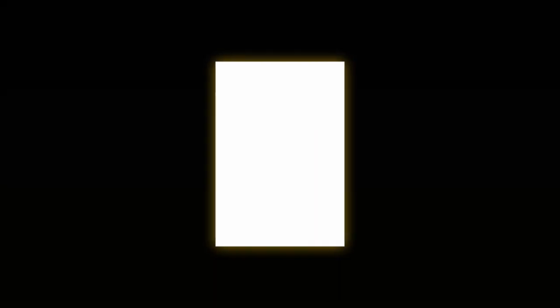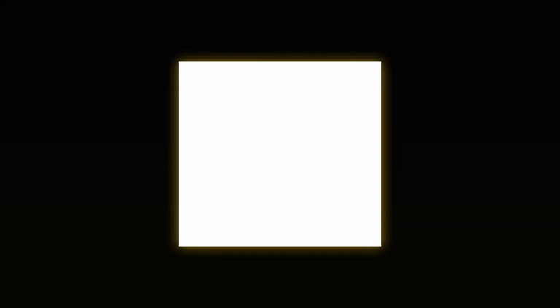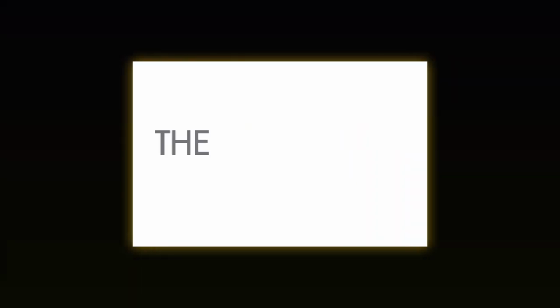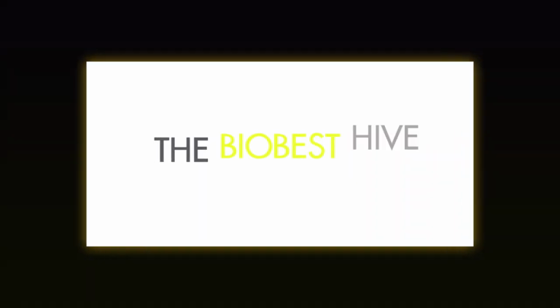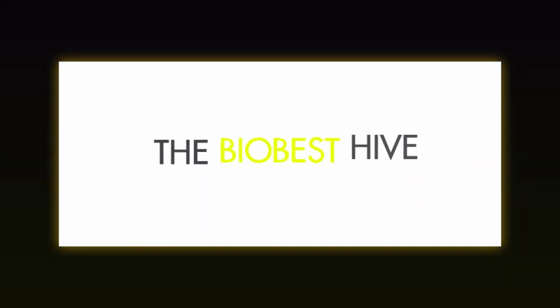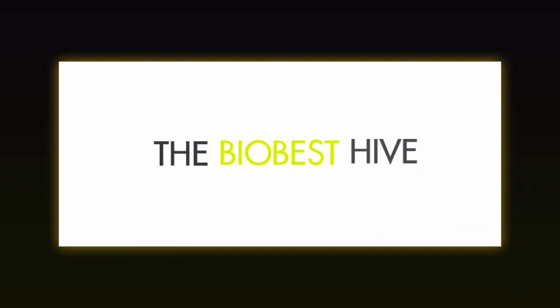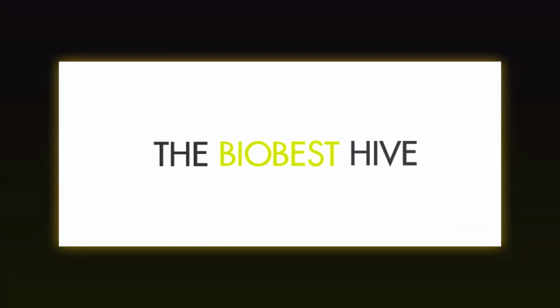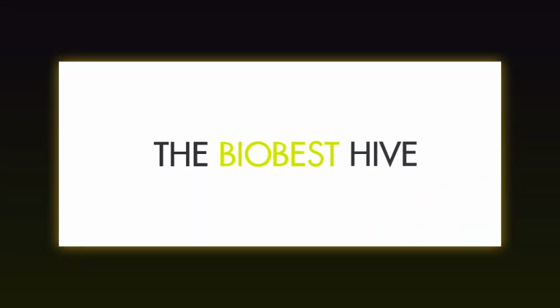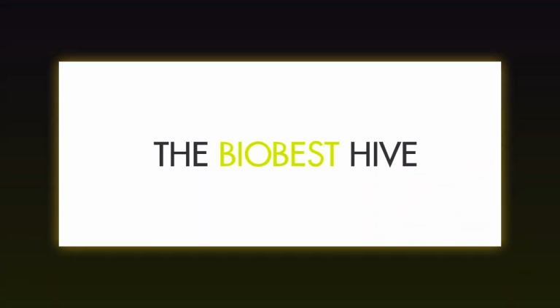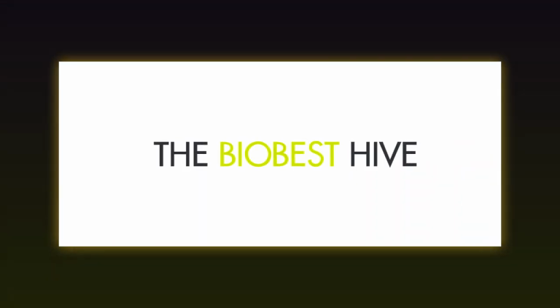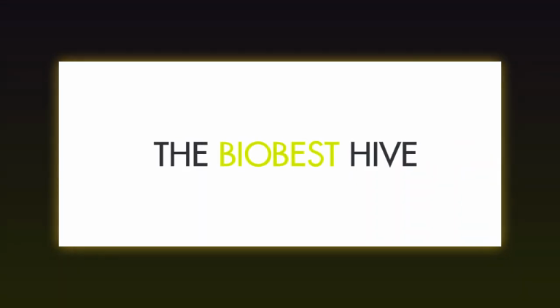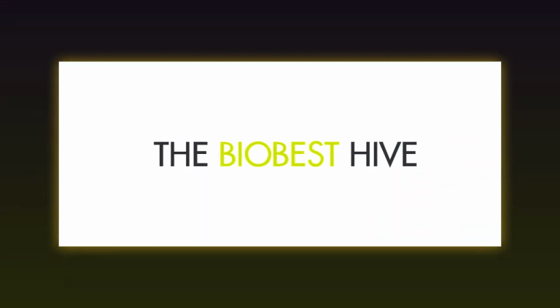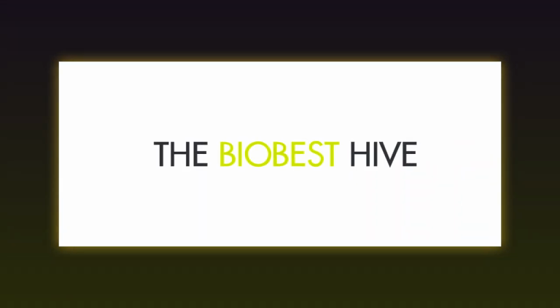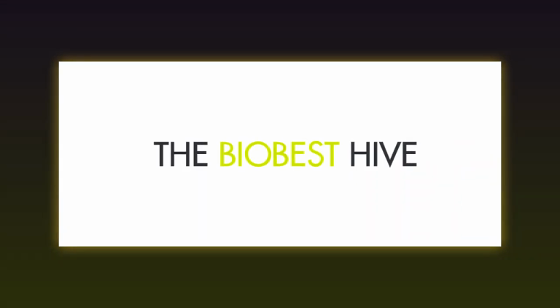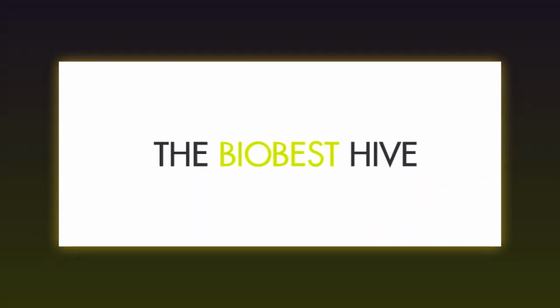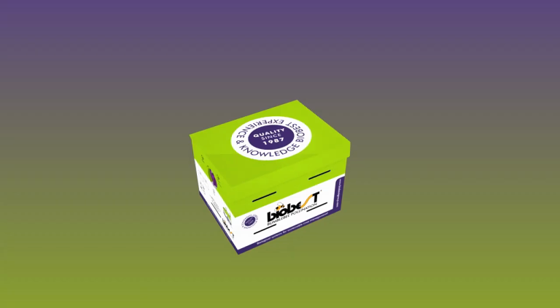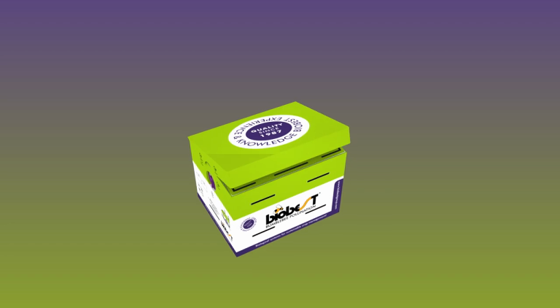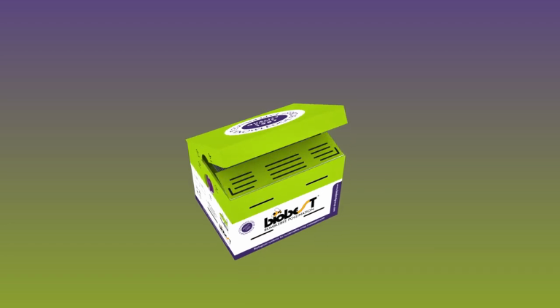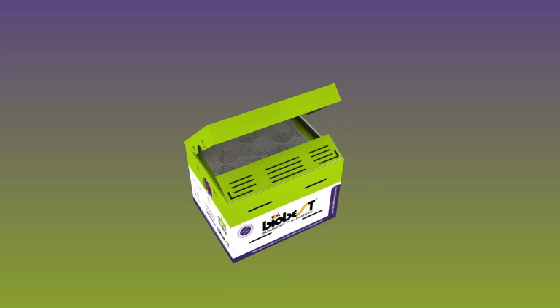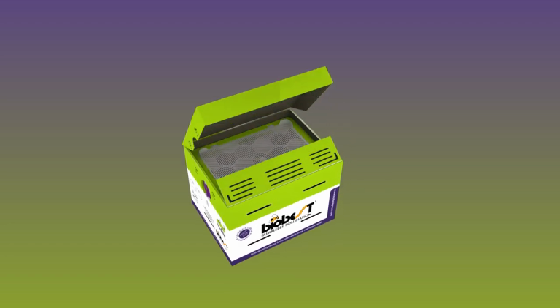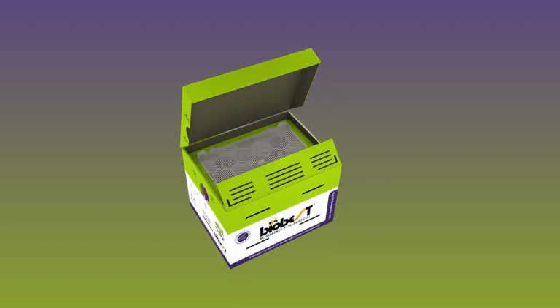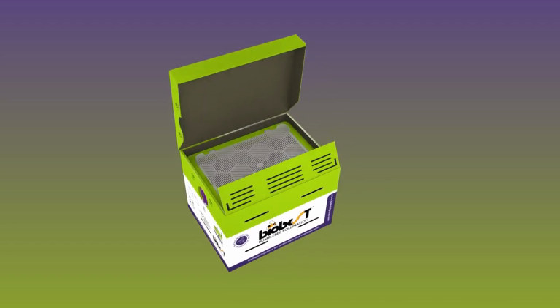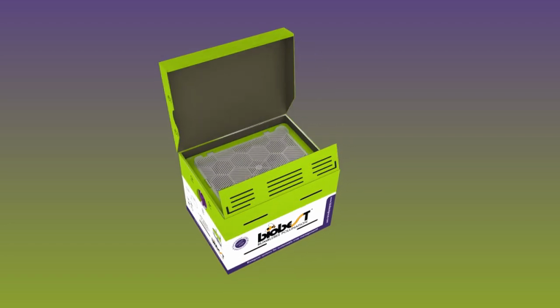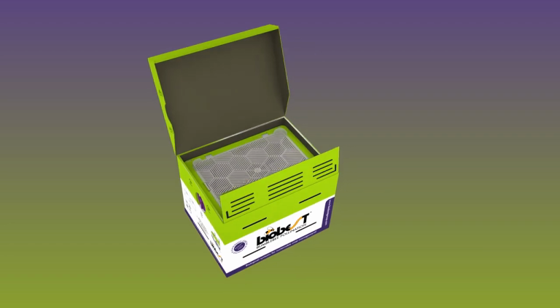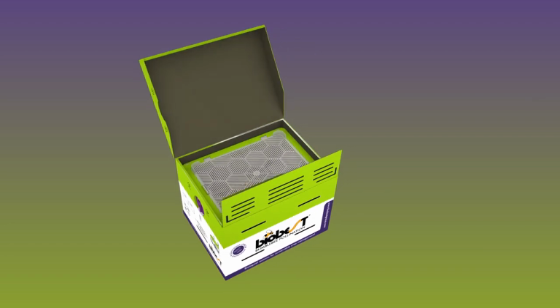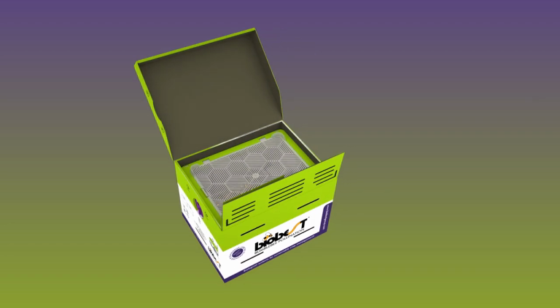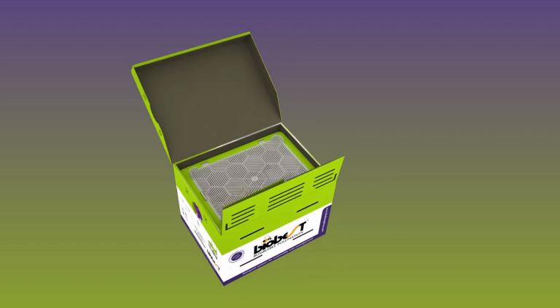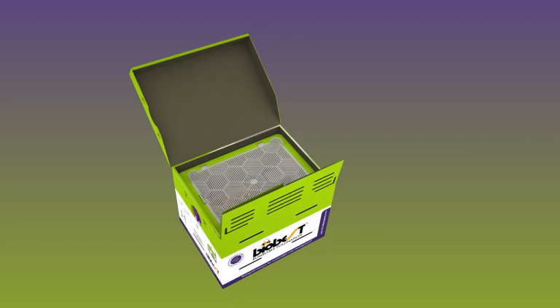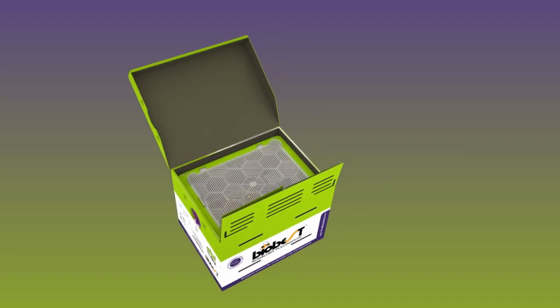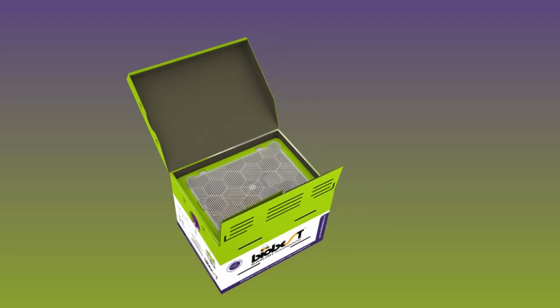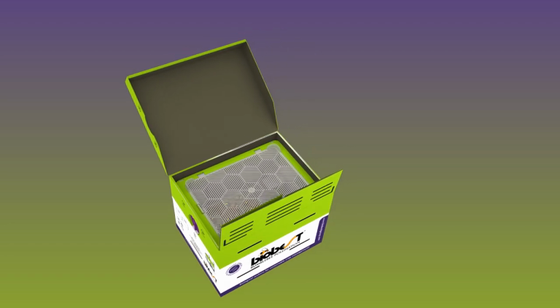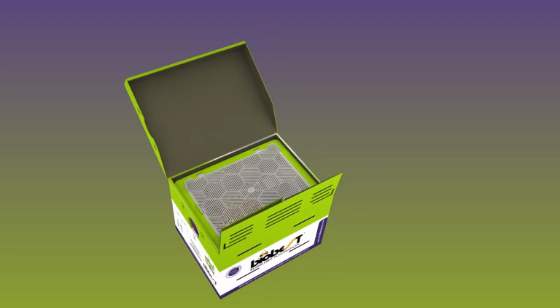The BioBest Hive. BioBest was the first in the world to commercially produce bumblebees.